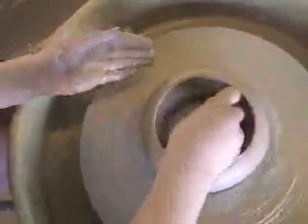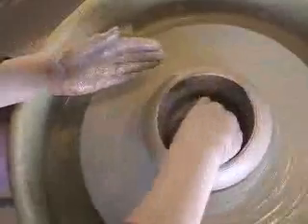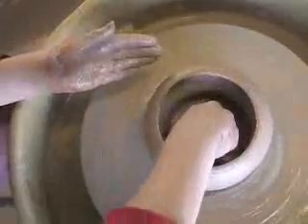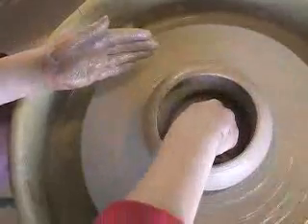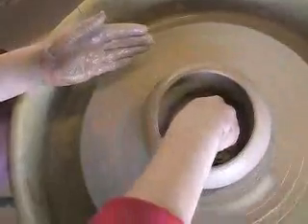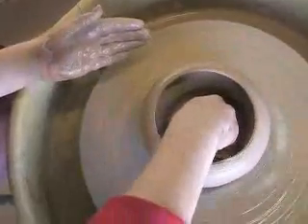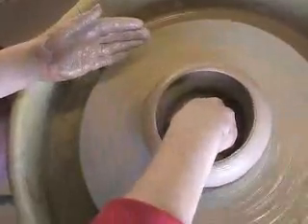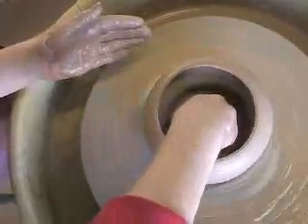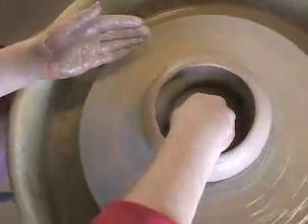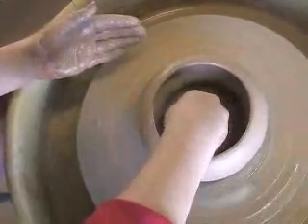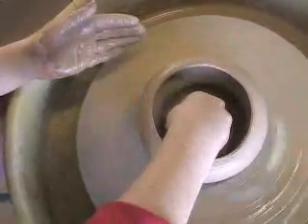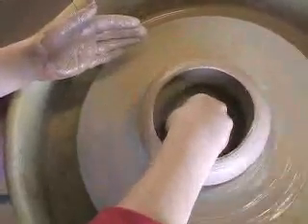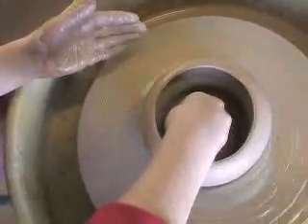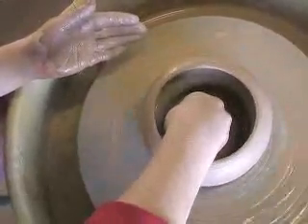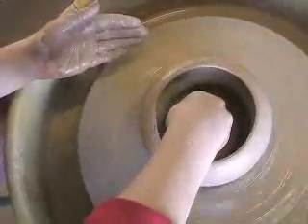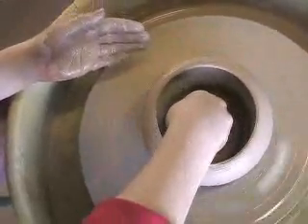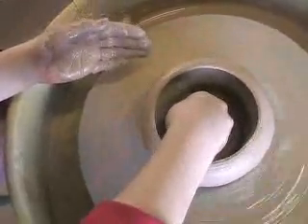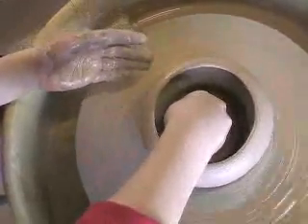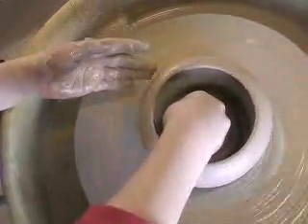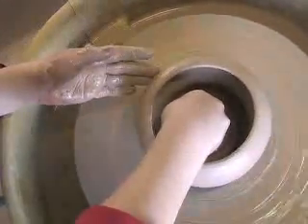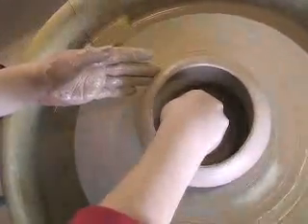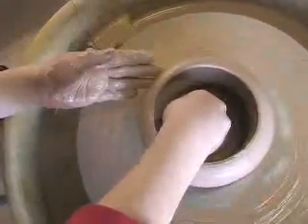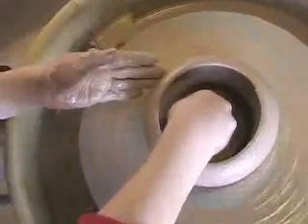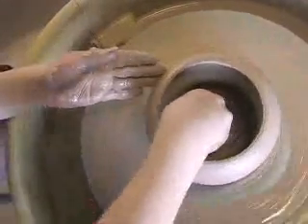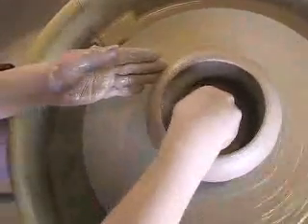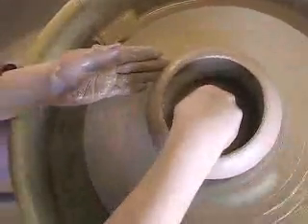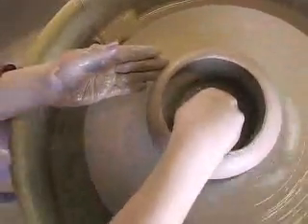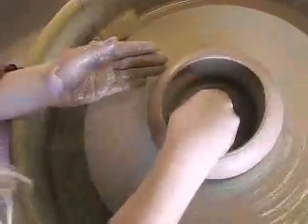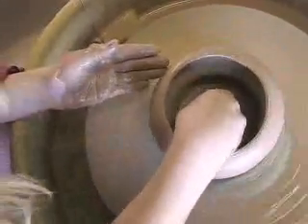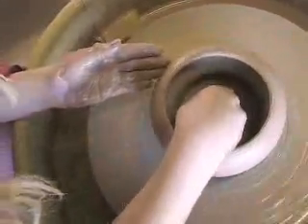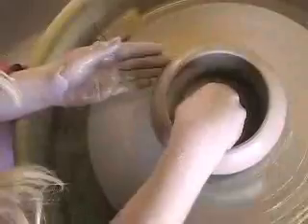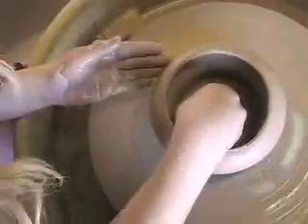When you start doing this, do you know what you're going to try to make? No.